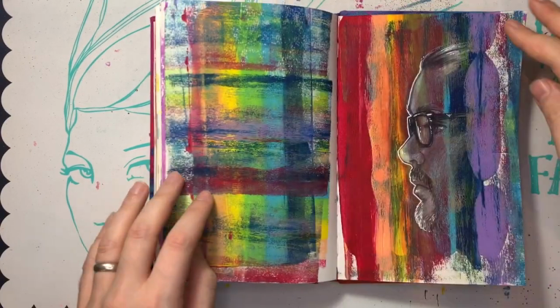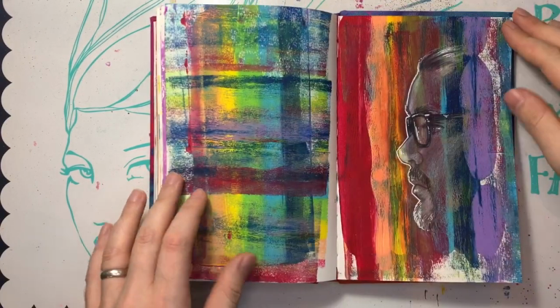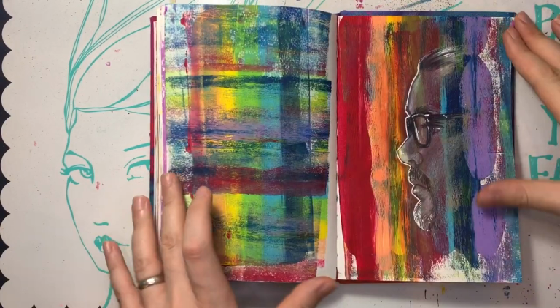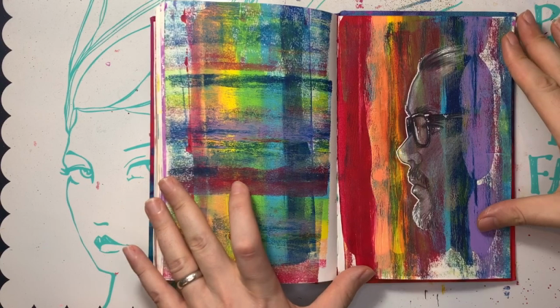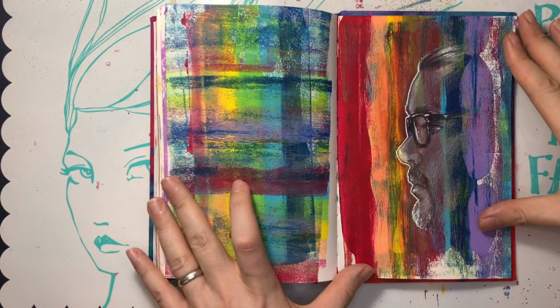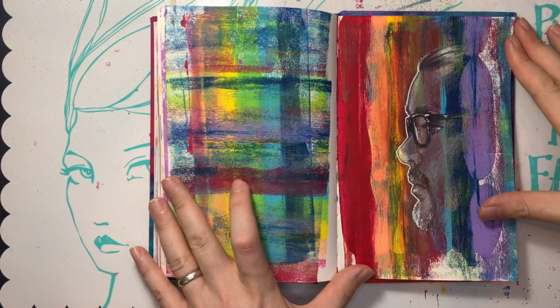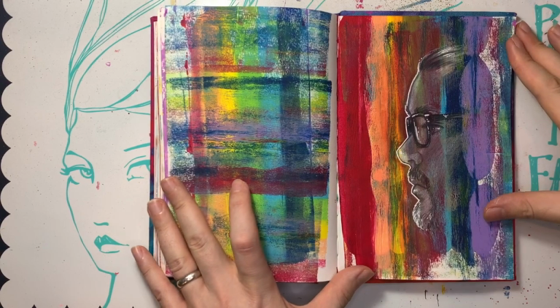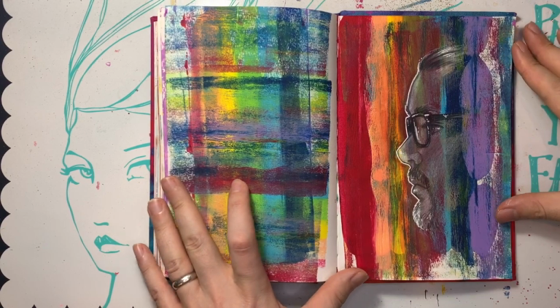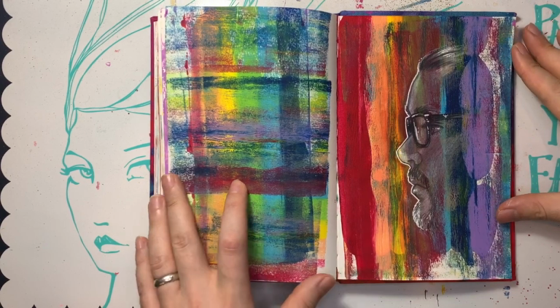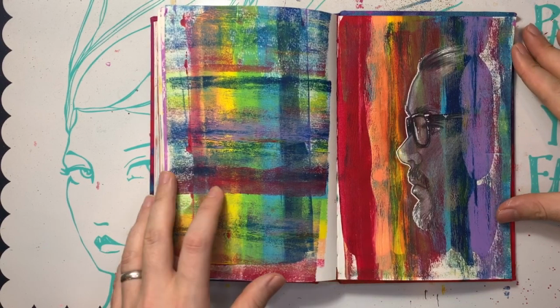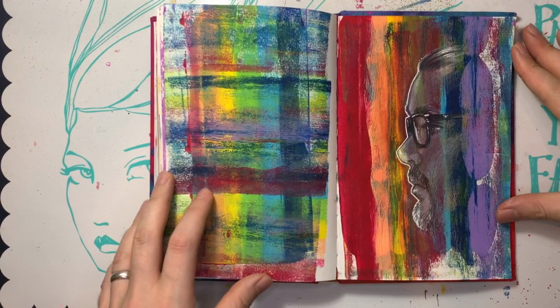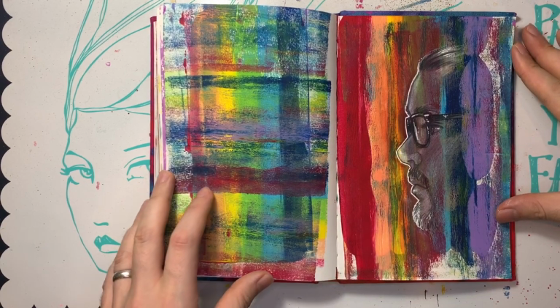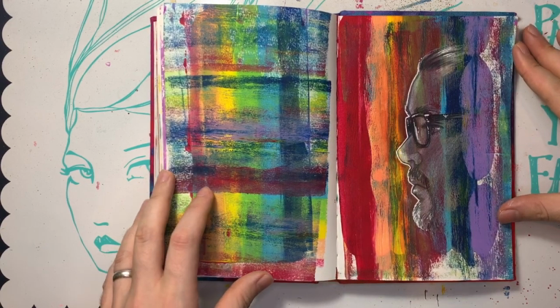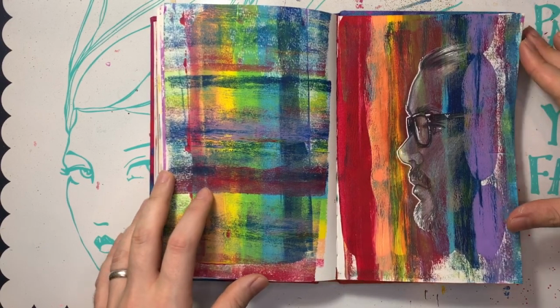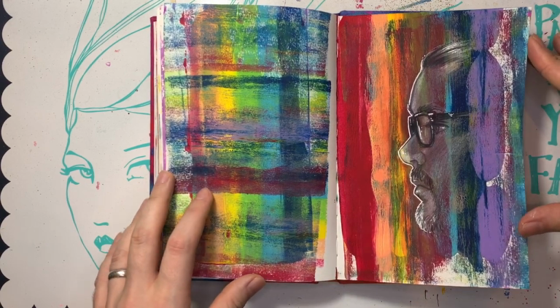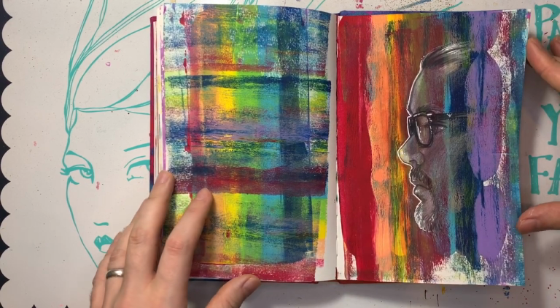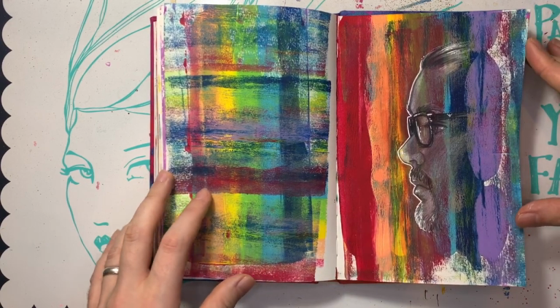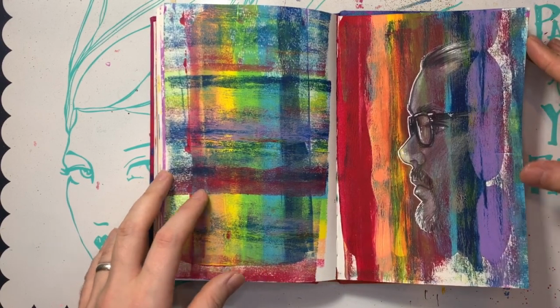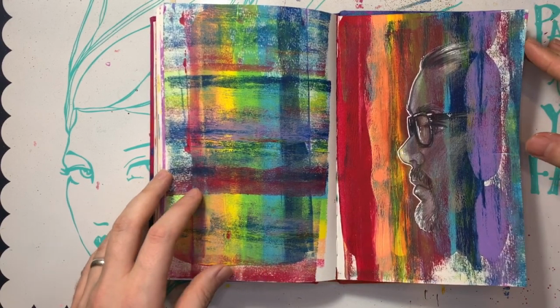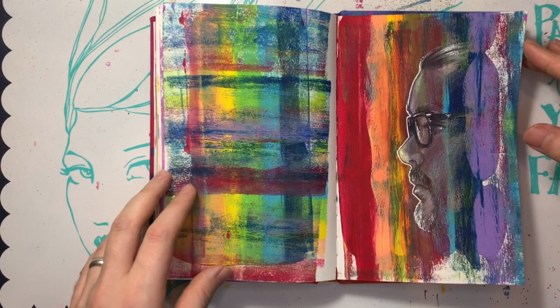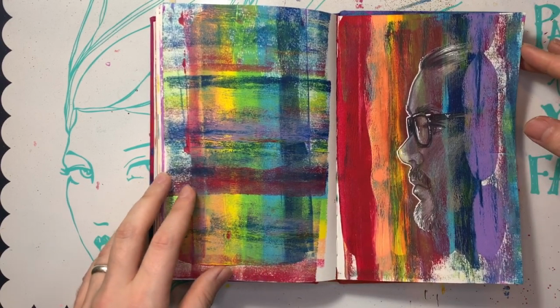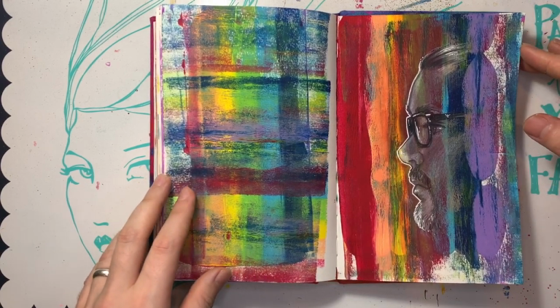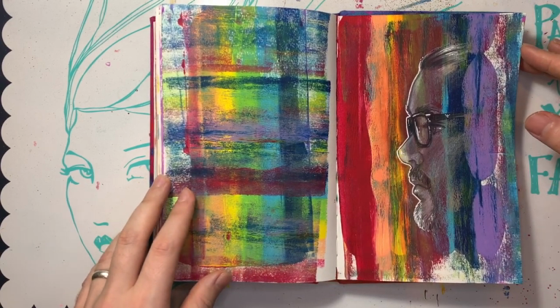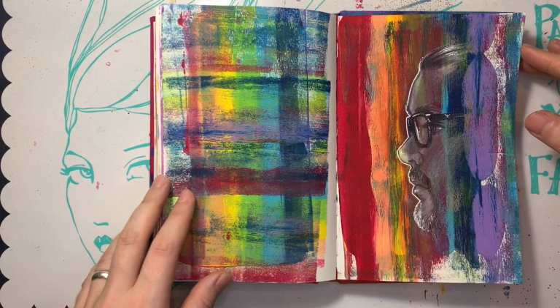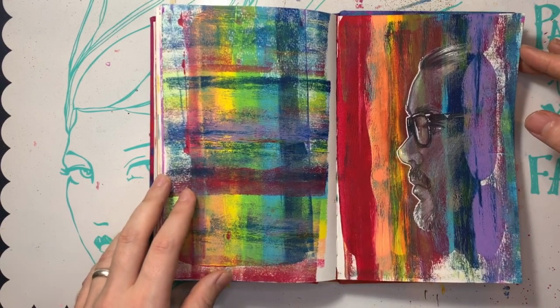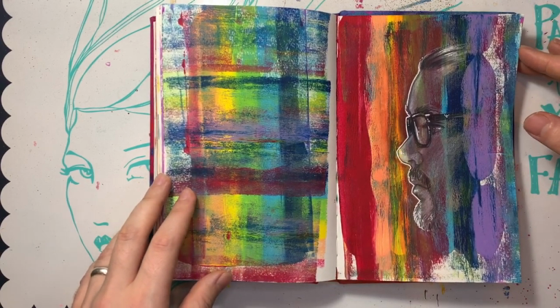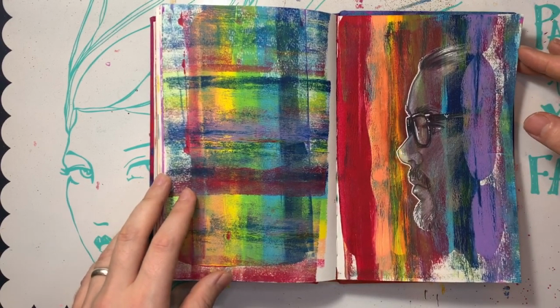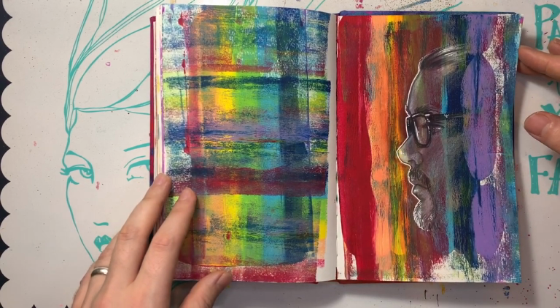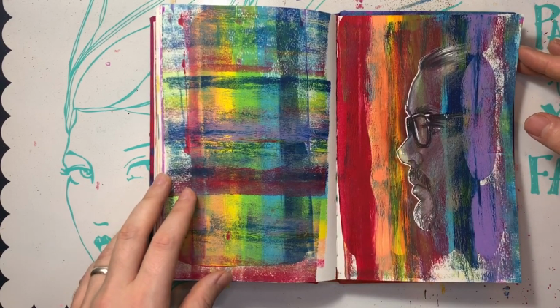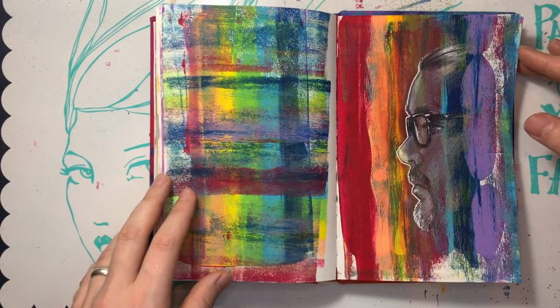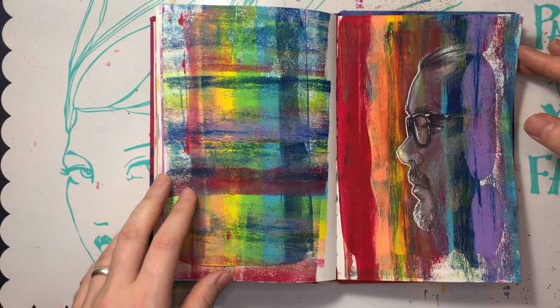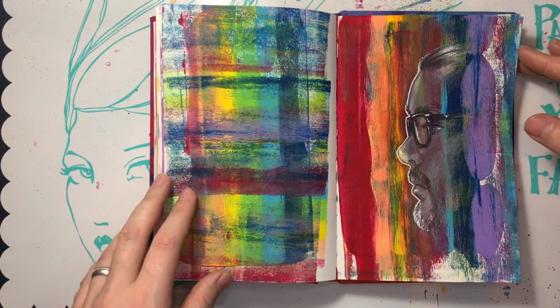Pride Month — I just did a self-portrait, because obviously.